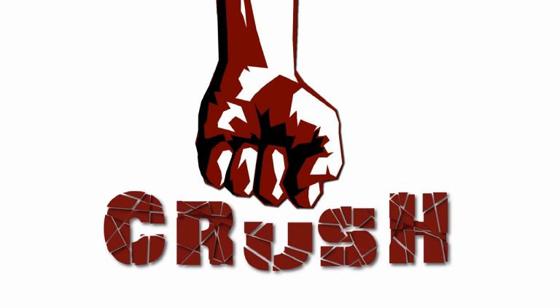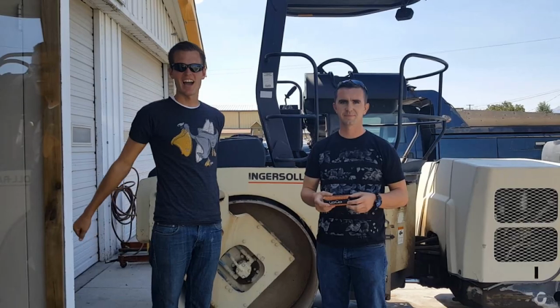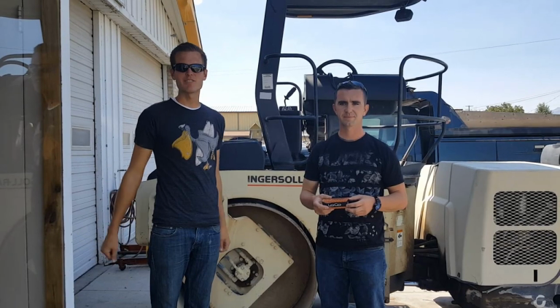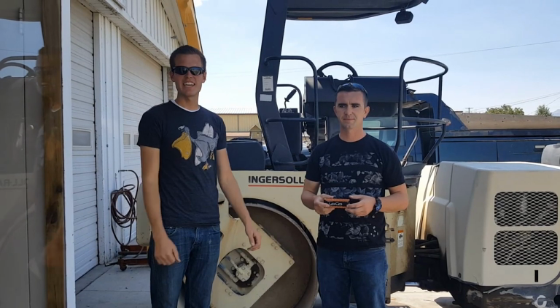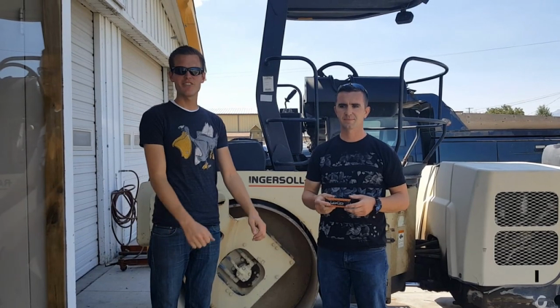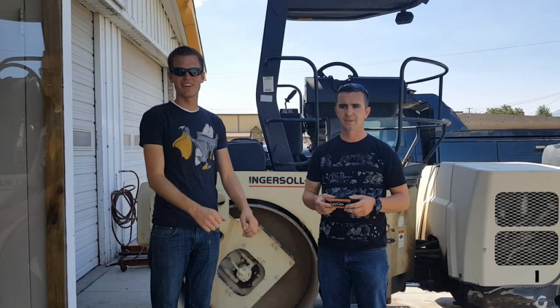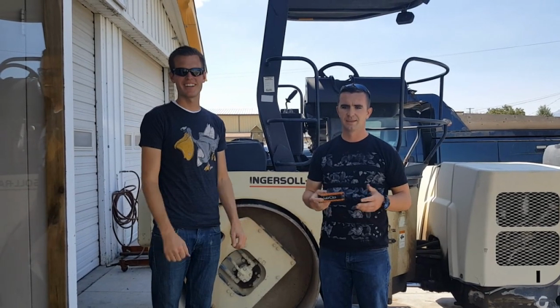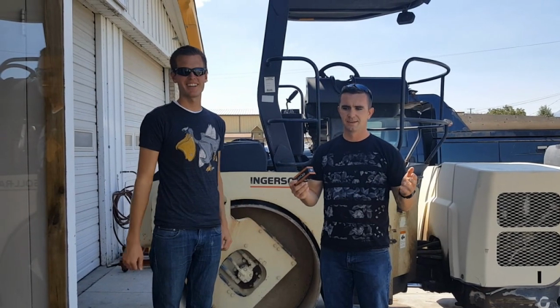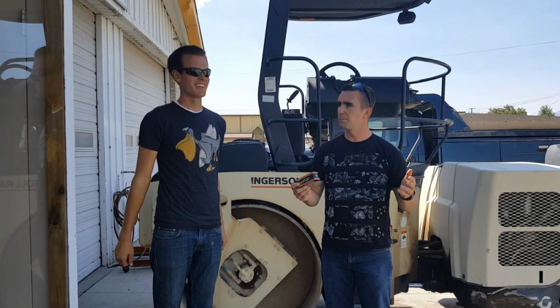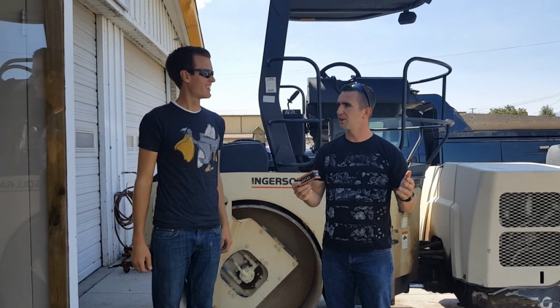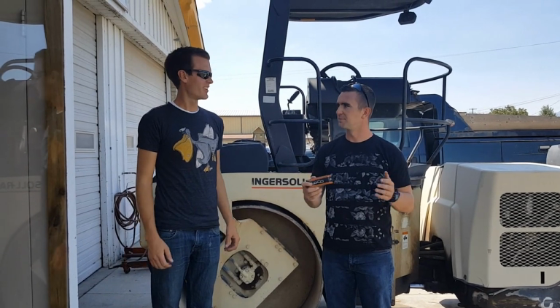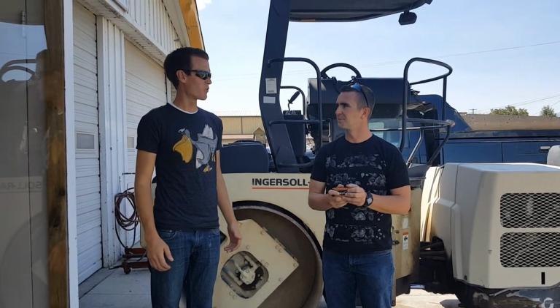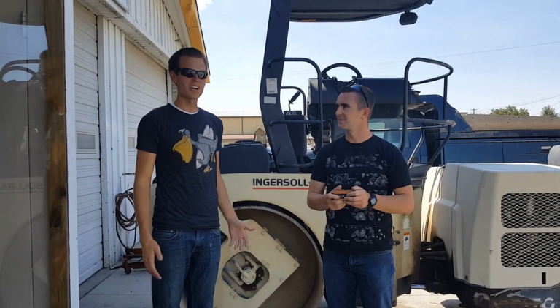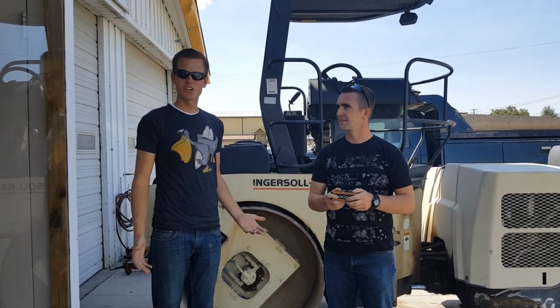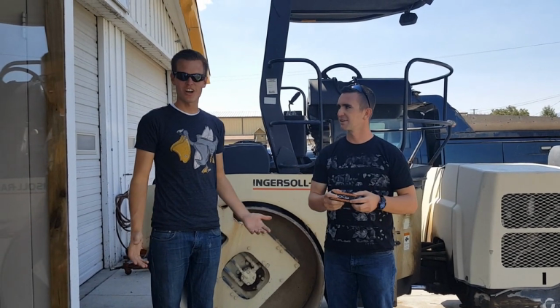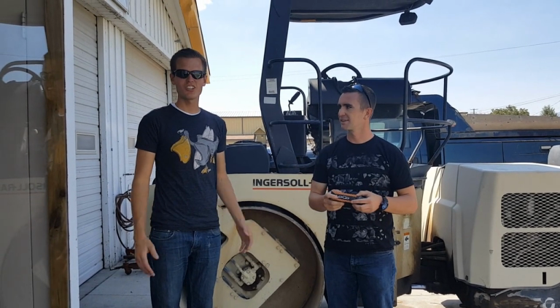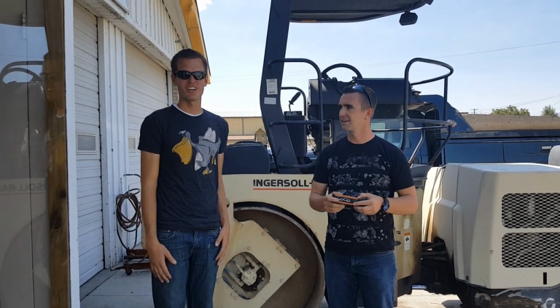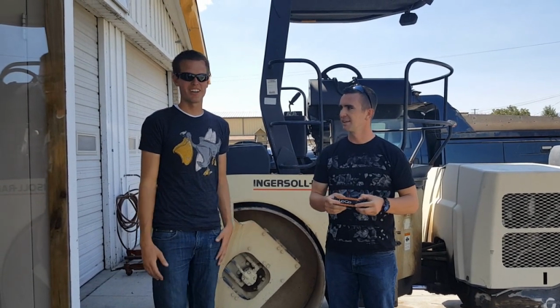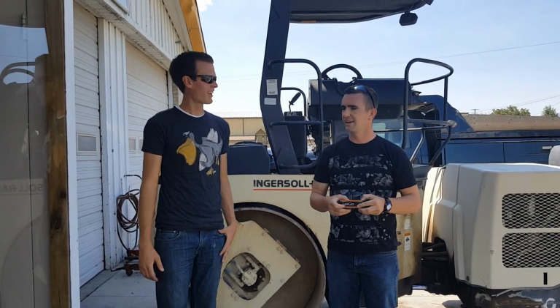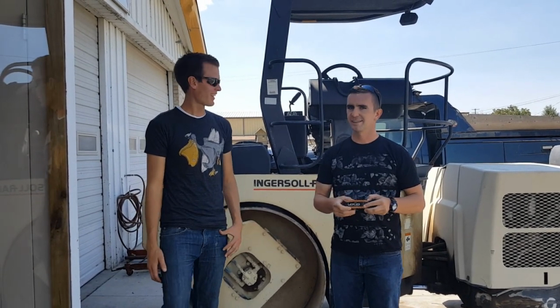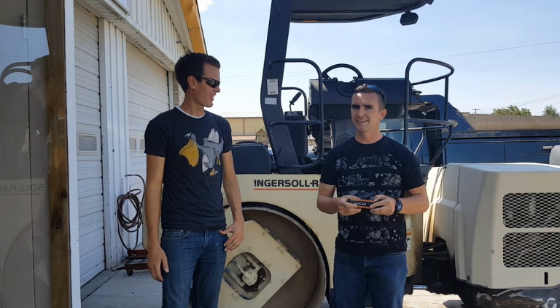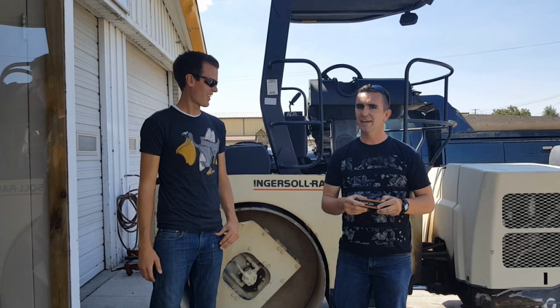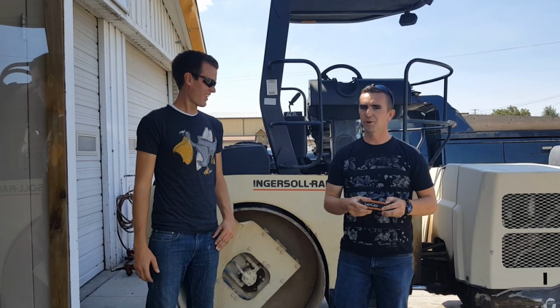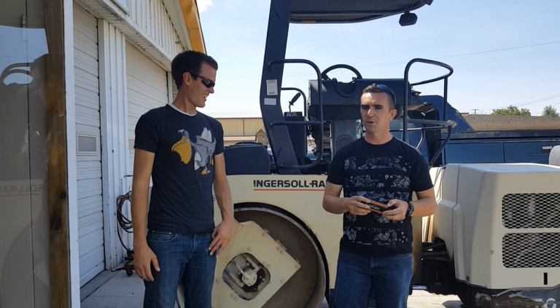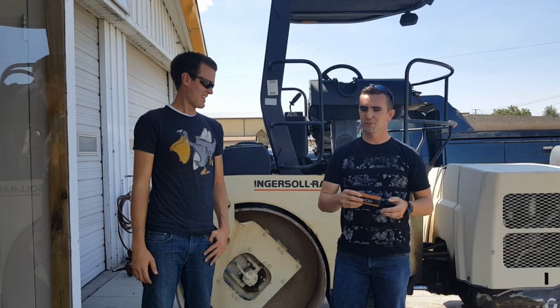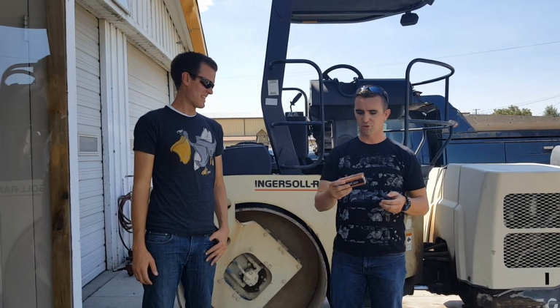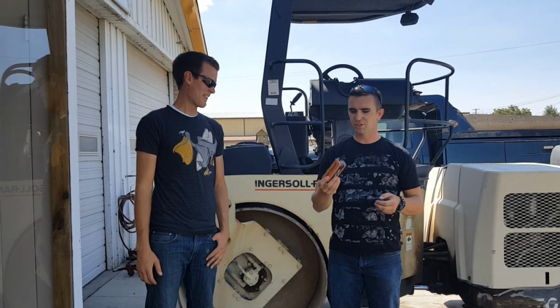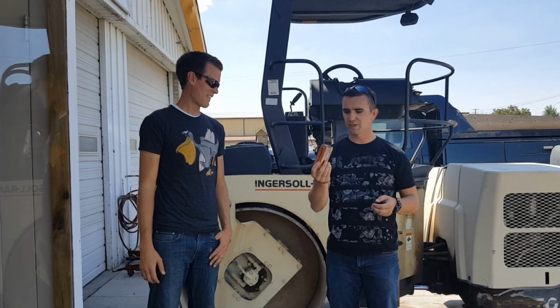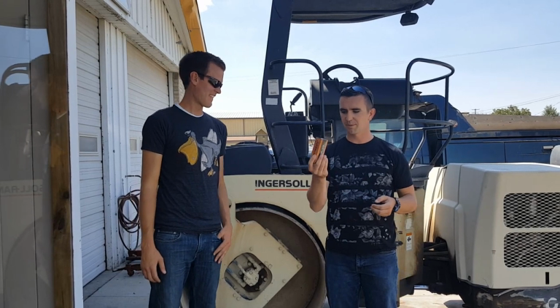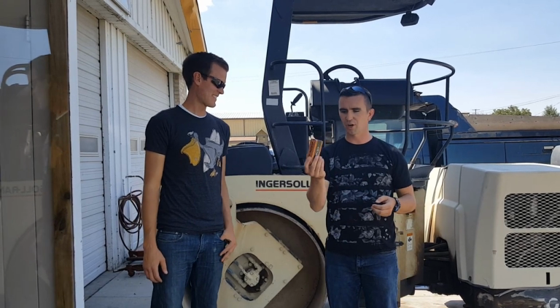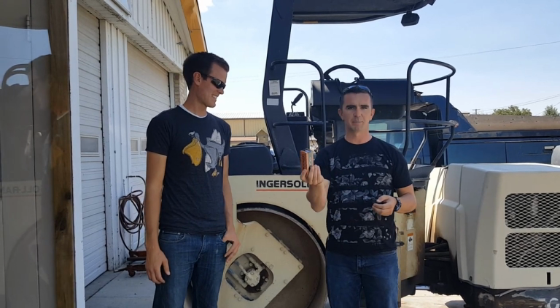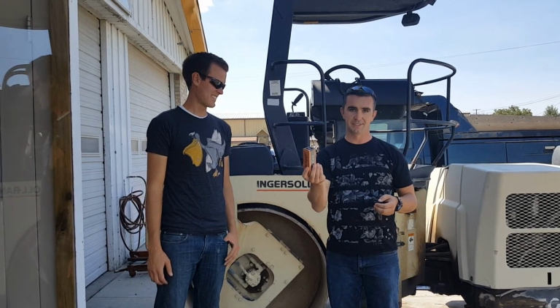I'm Steve. I'm Paul. You're watching Crush, and today we're going to crush some golf balls.